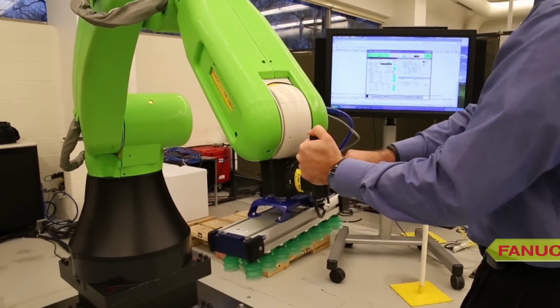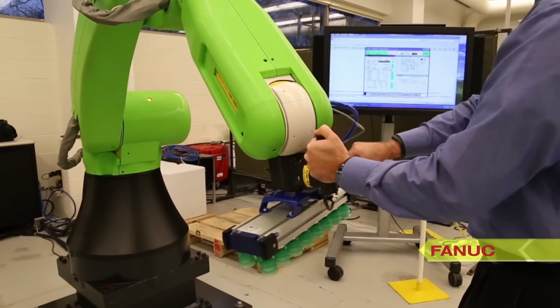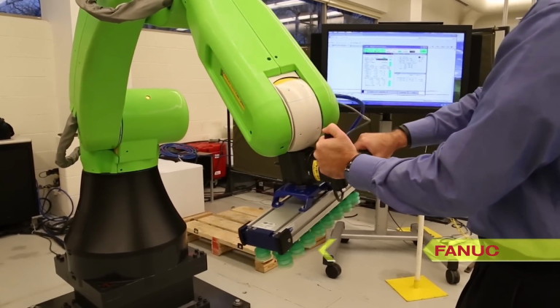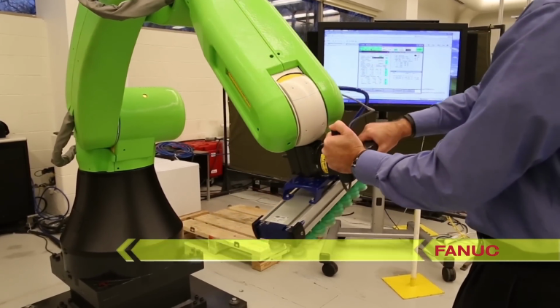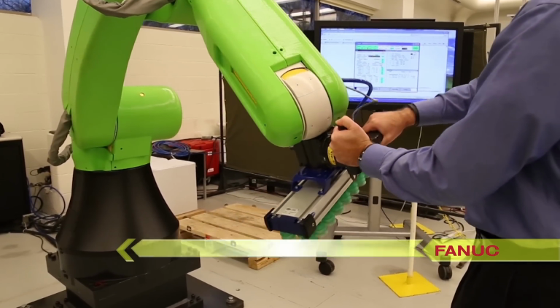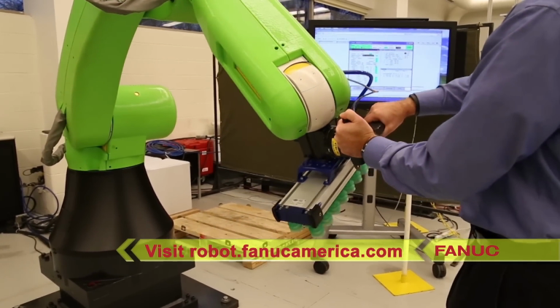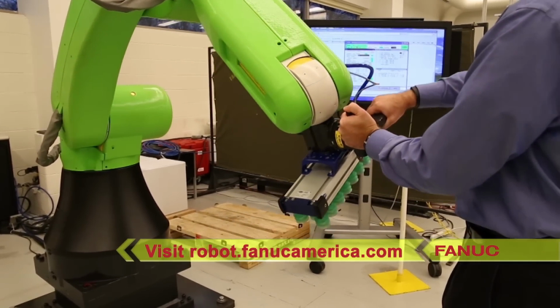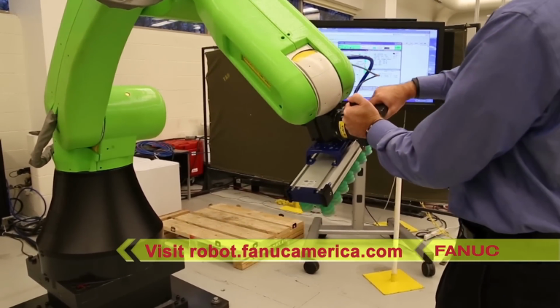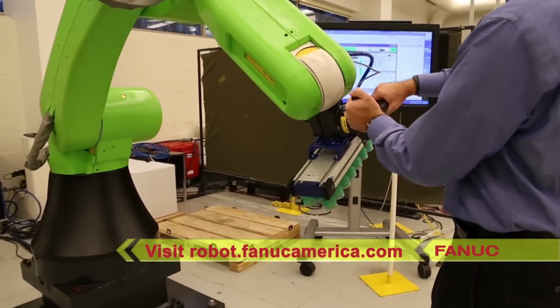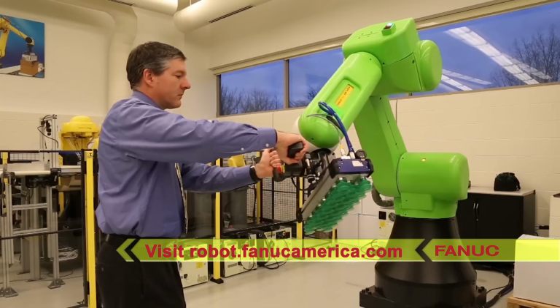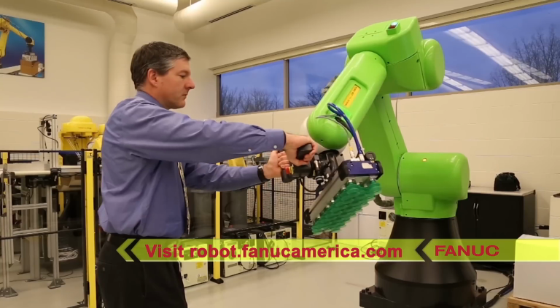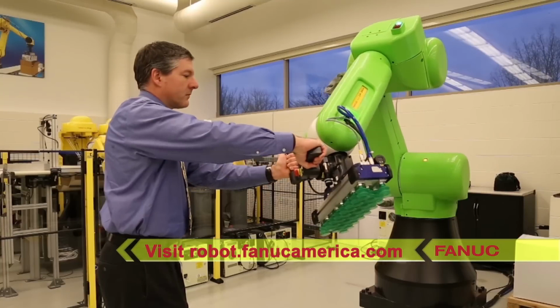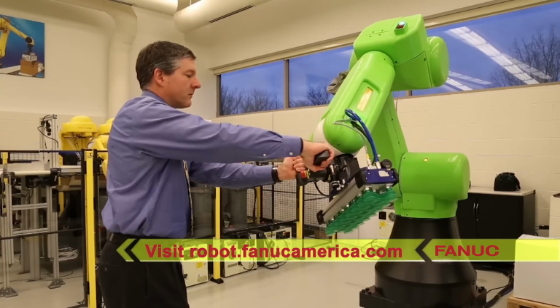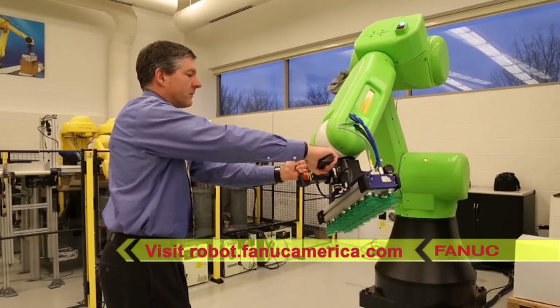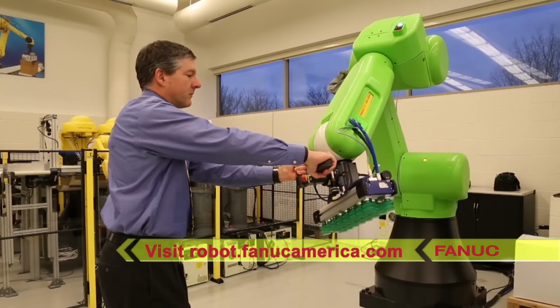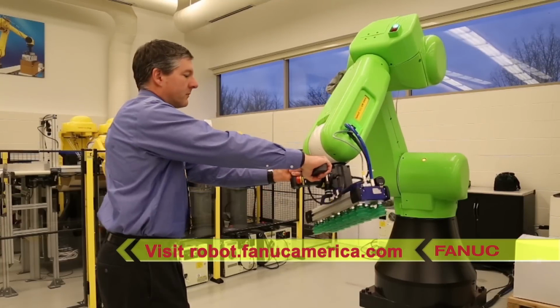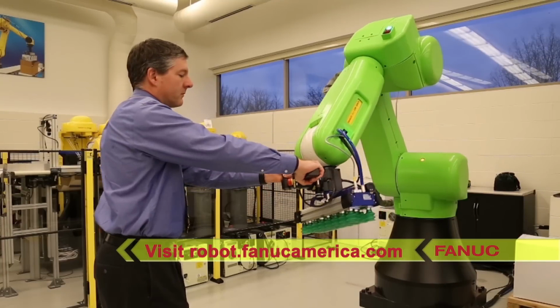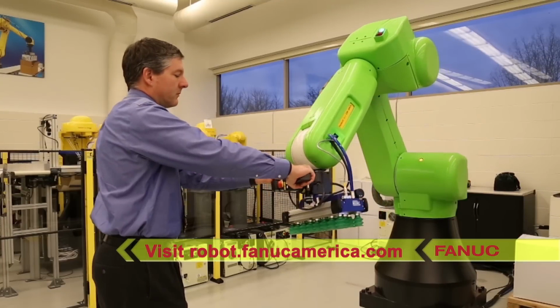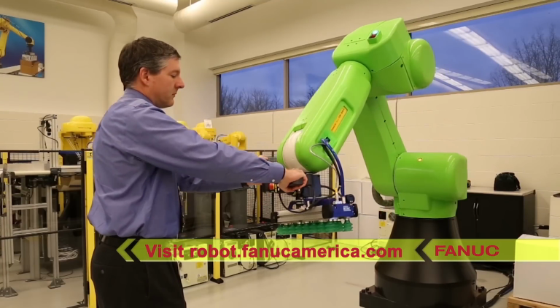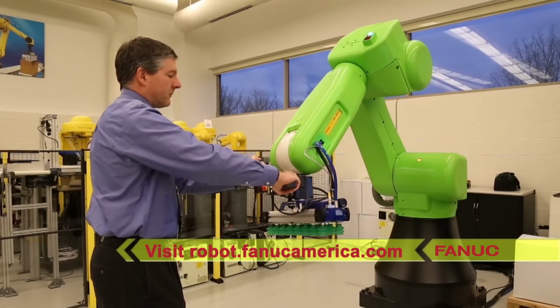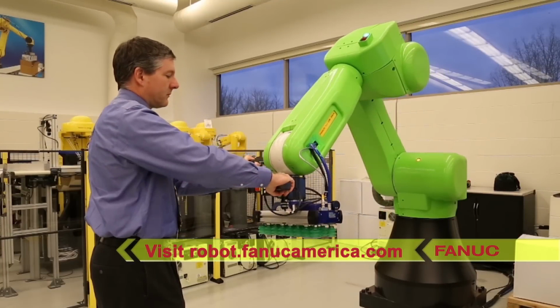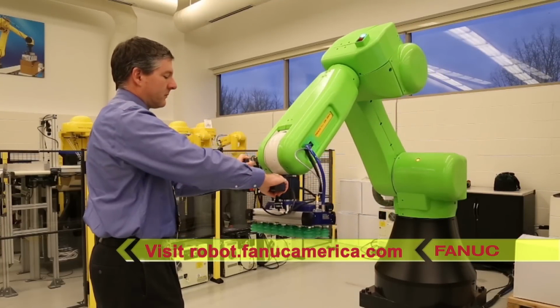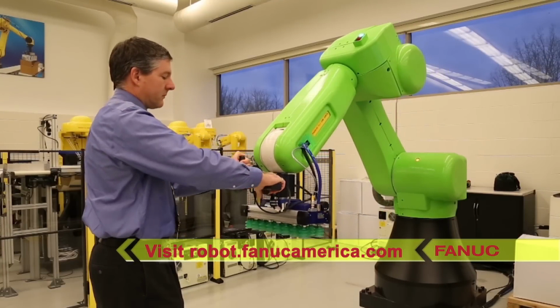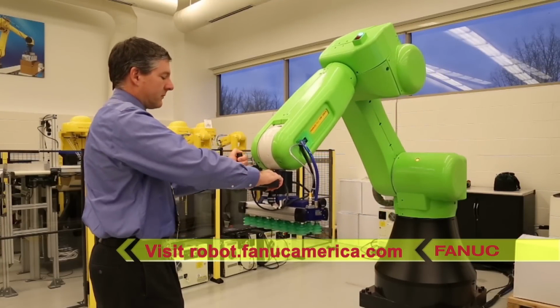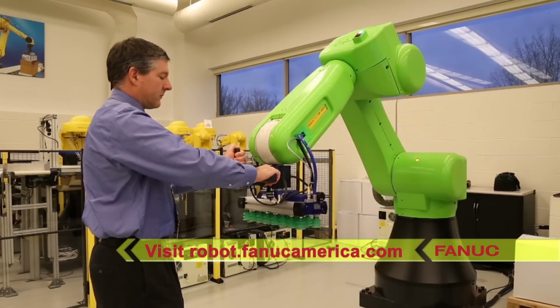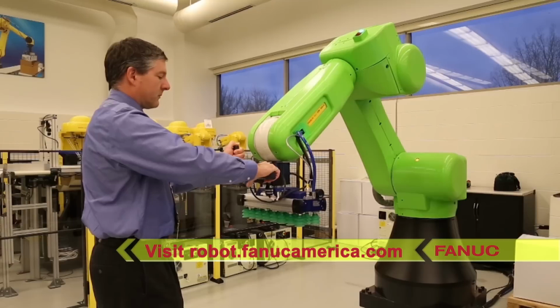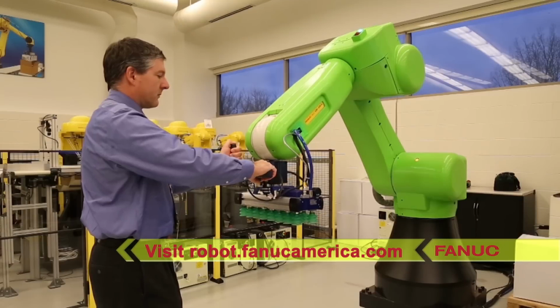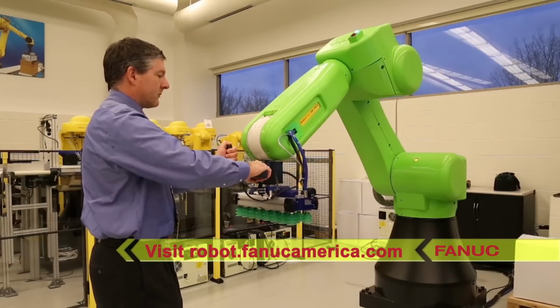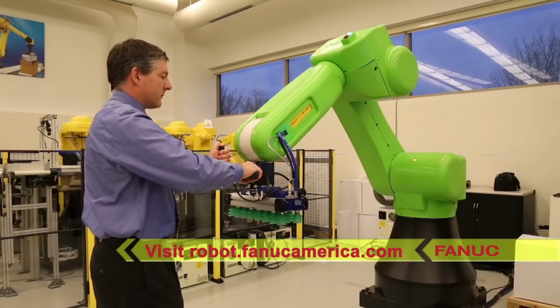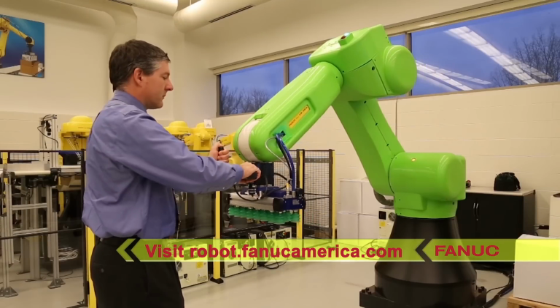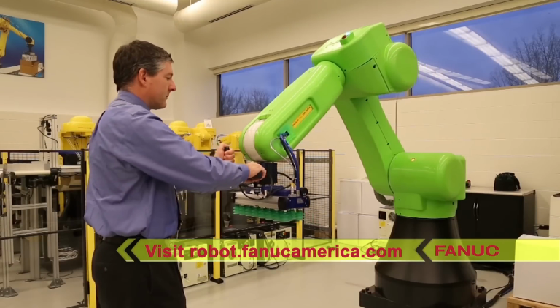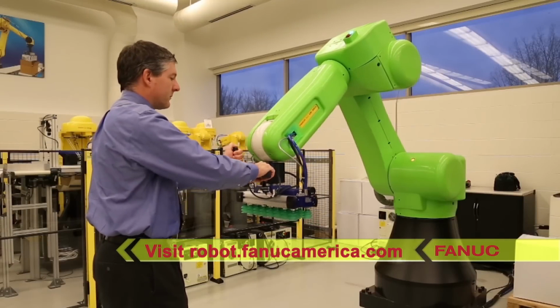To learn more about FANUC's collaborative robot, please visit robot.fanucamerica.com.